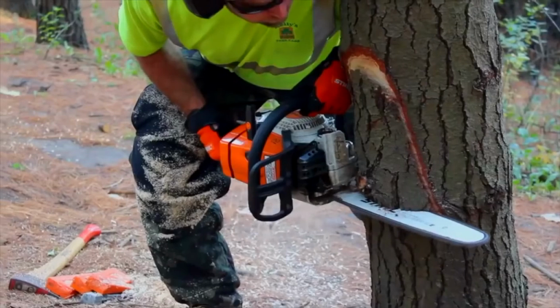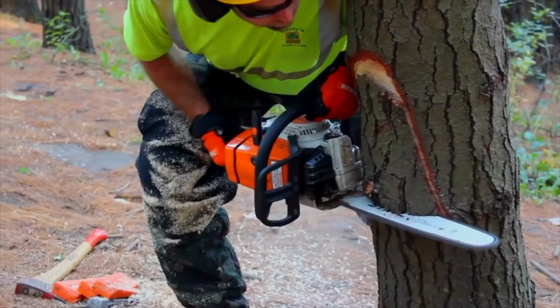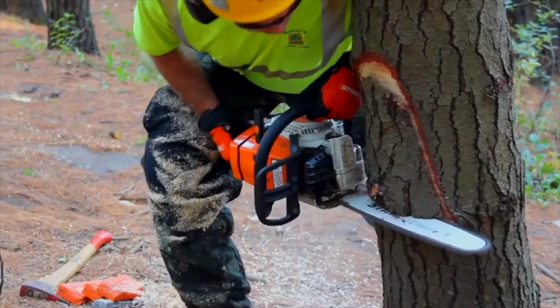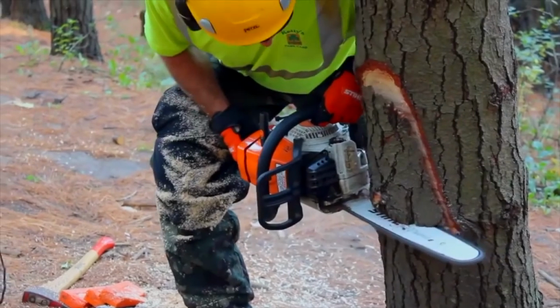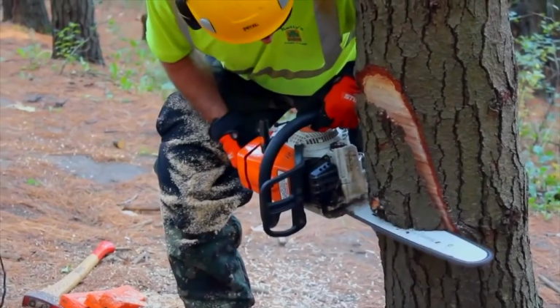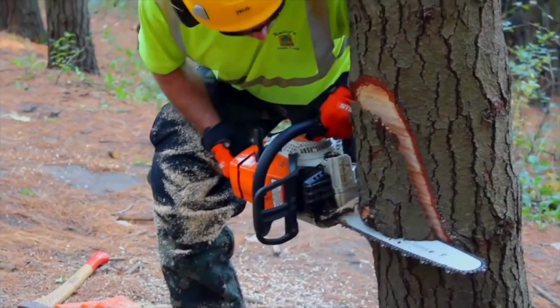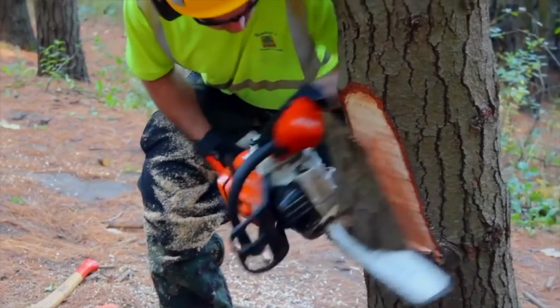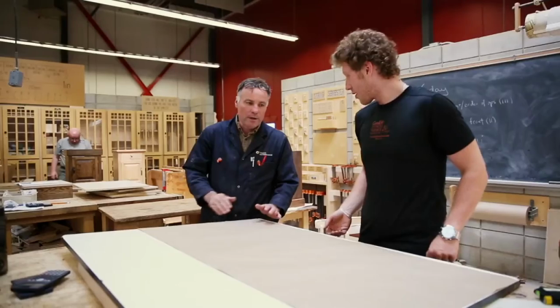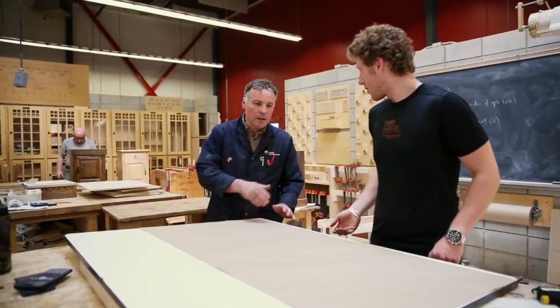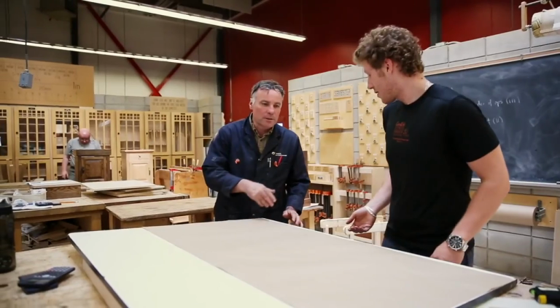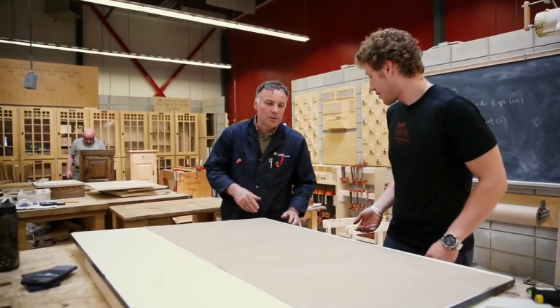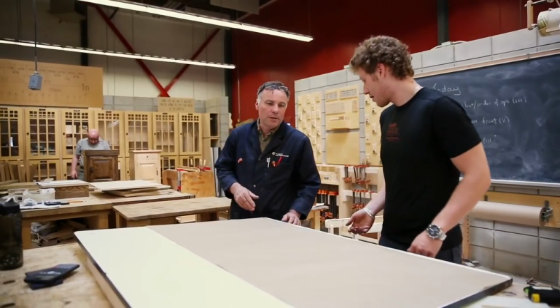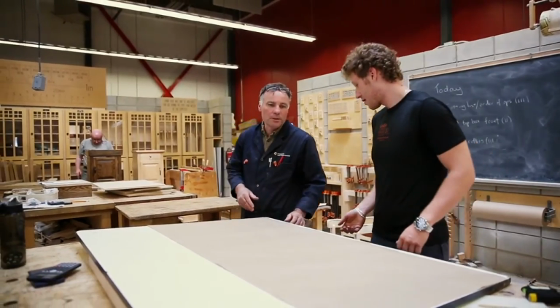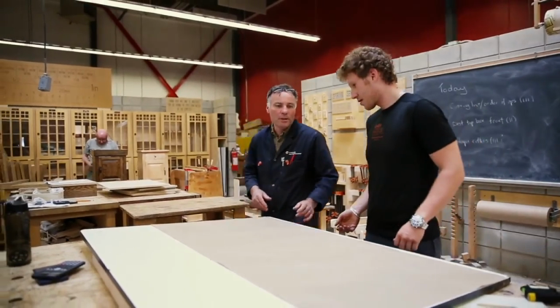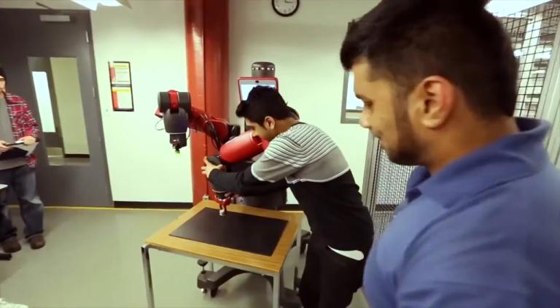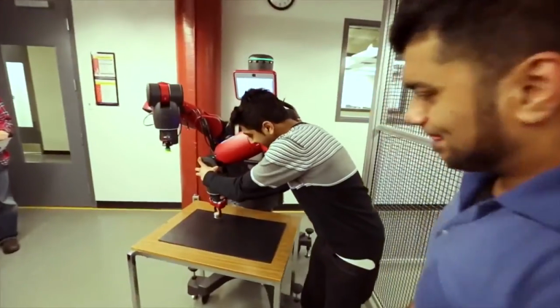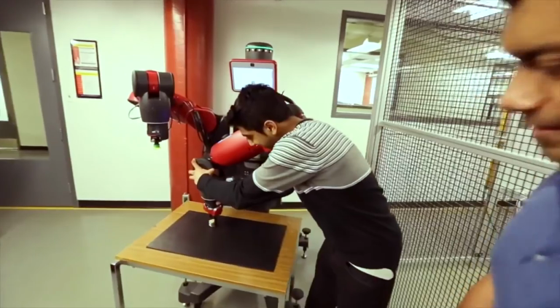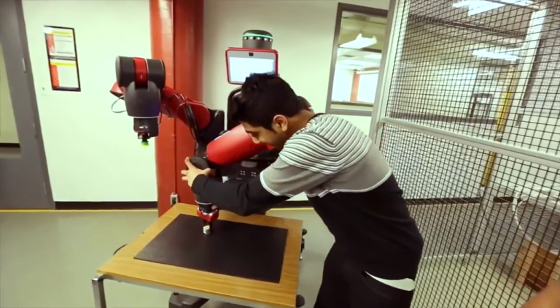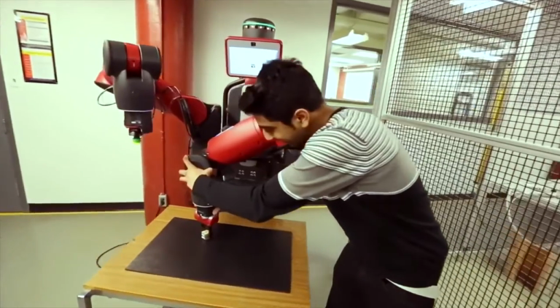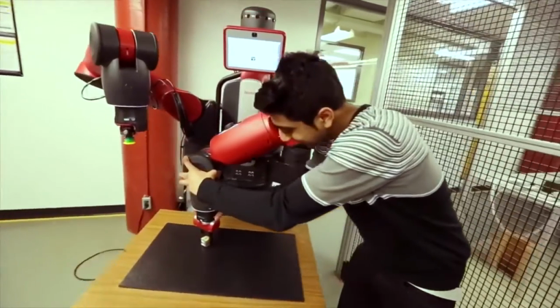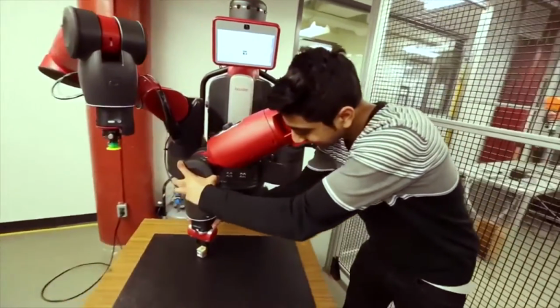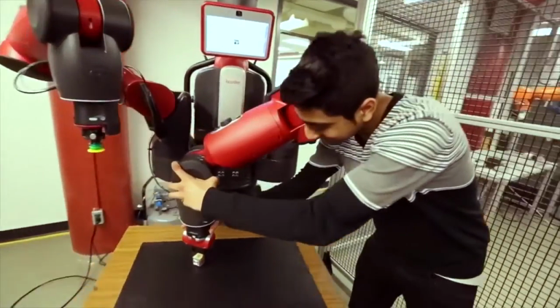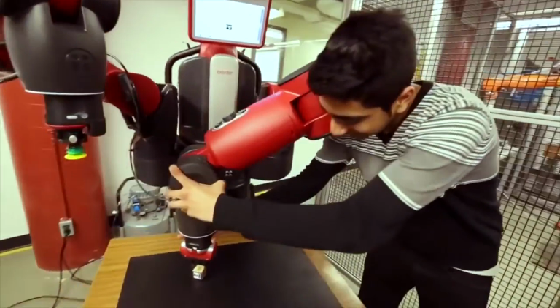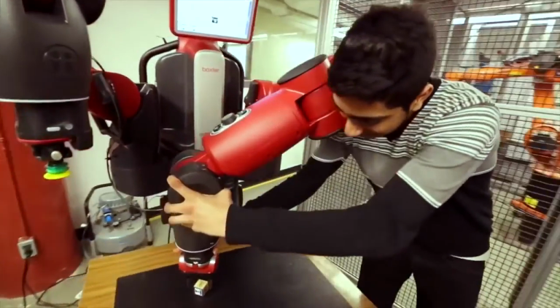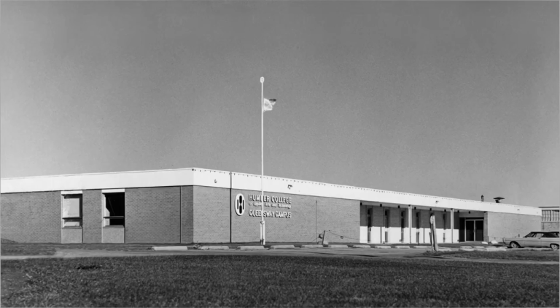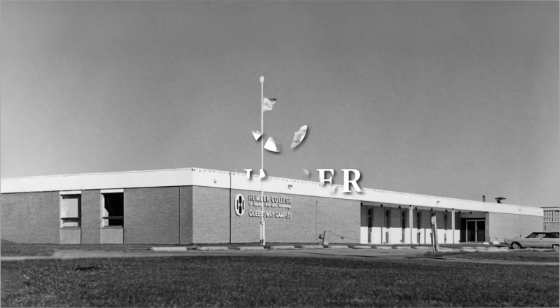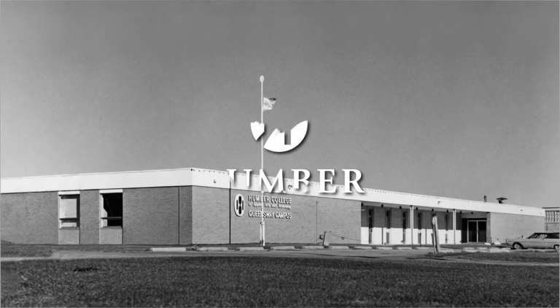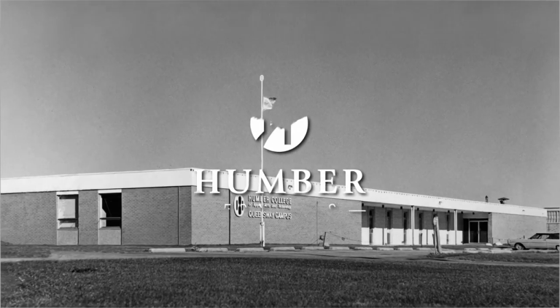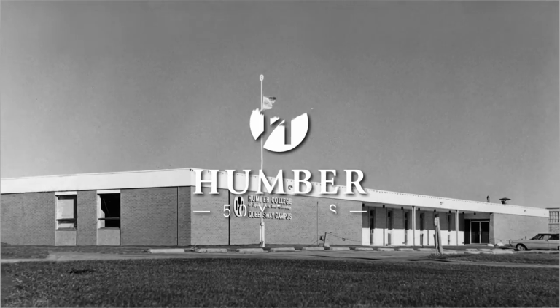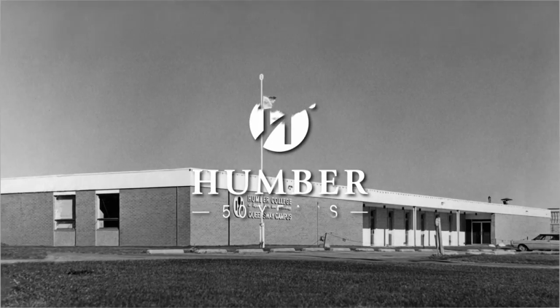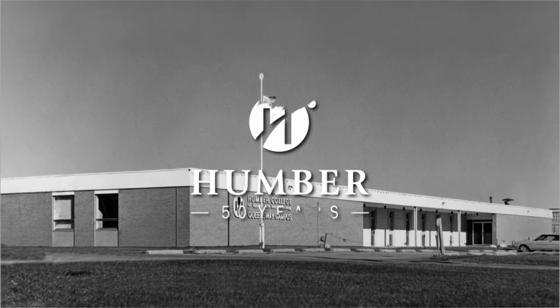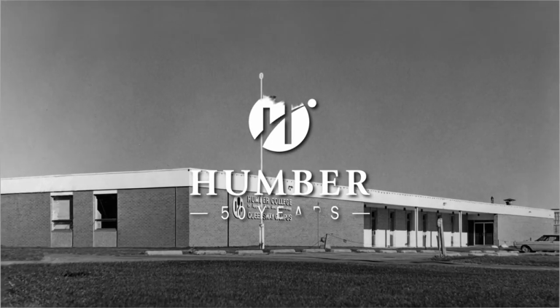A lot of ground has been covered by the School of Applied Technology in the past 50 years, with more innovation on the horizon. Happy 50th anniversary, Humber!